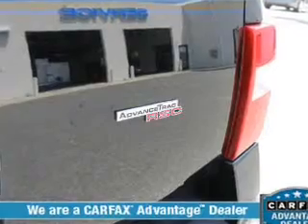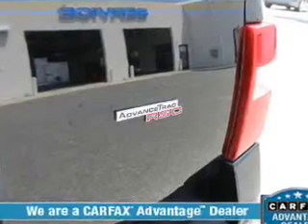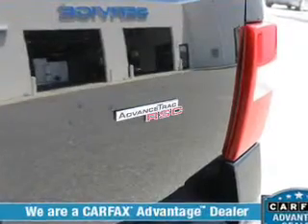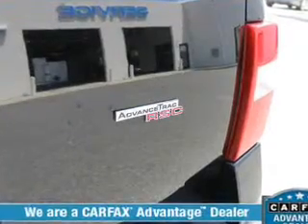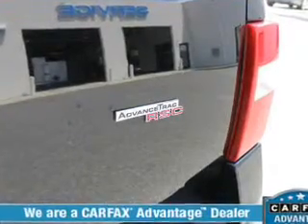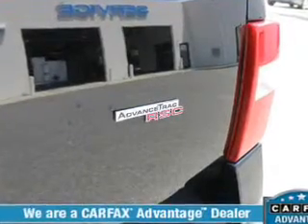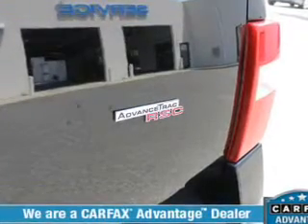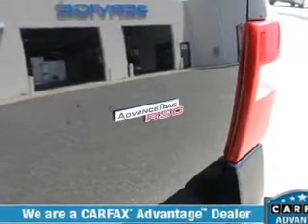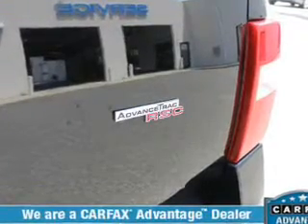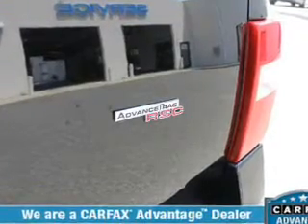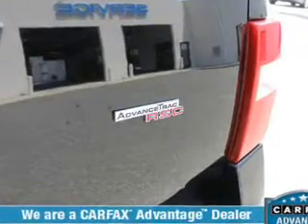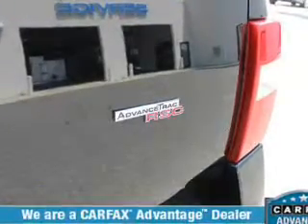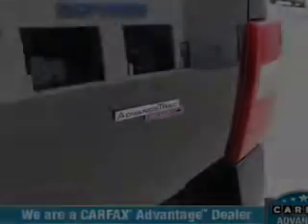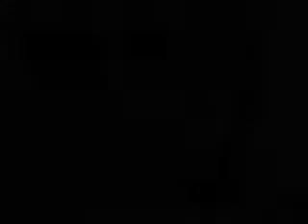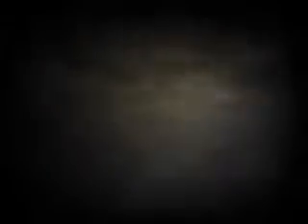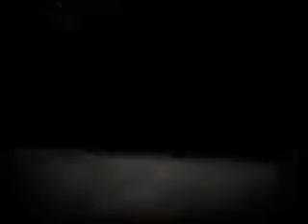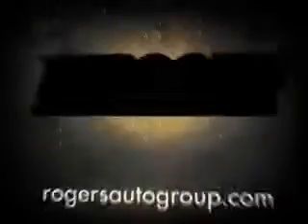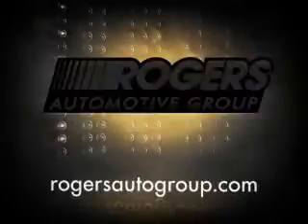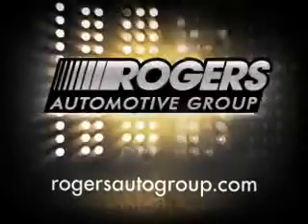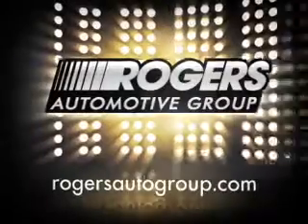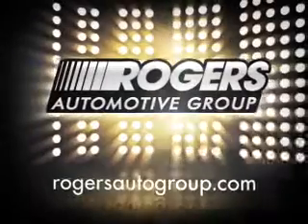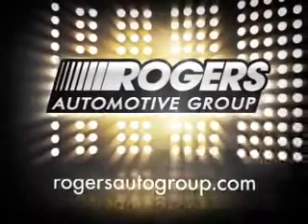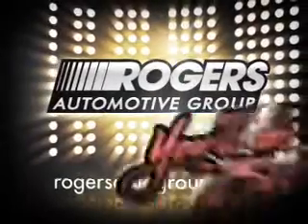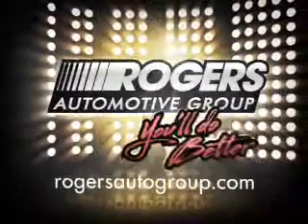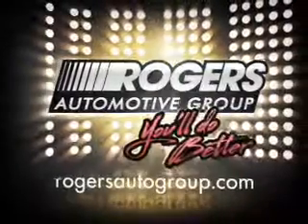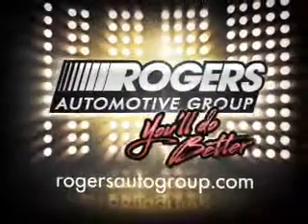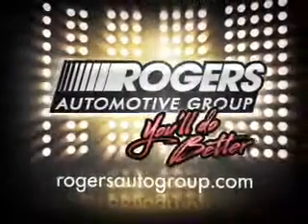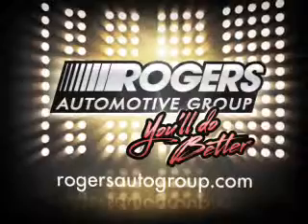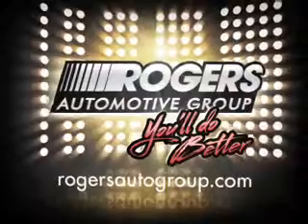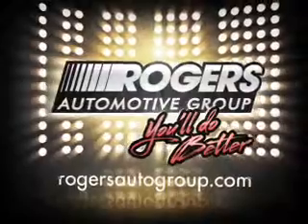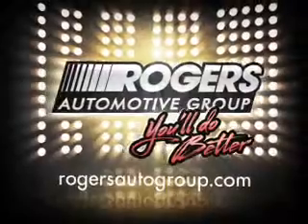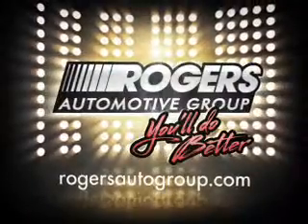Call us today to start test driving. You'll be better at Rodgers.